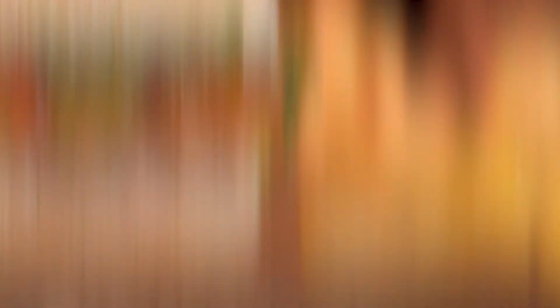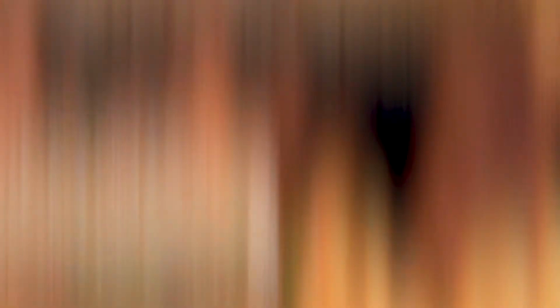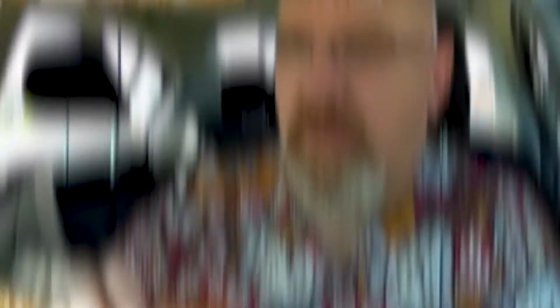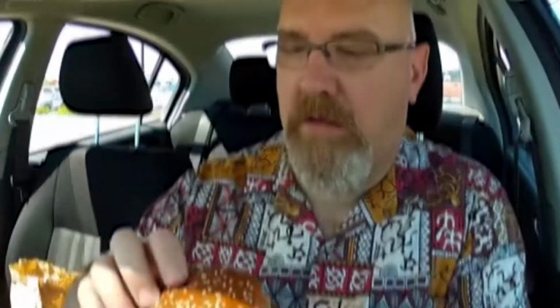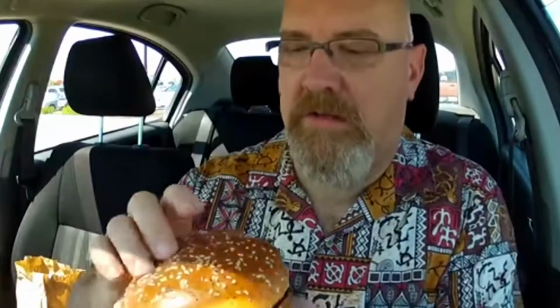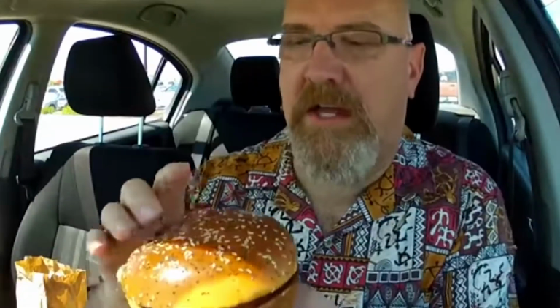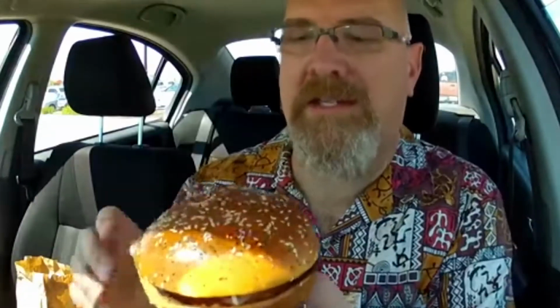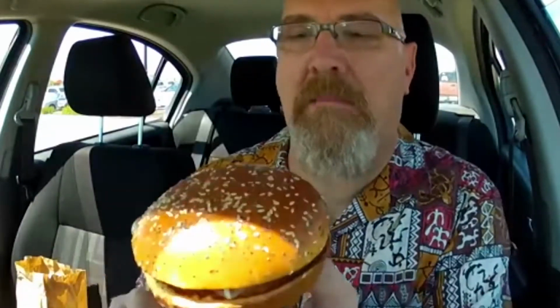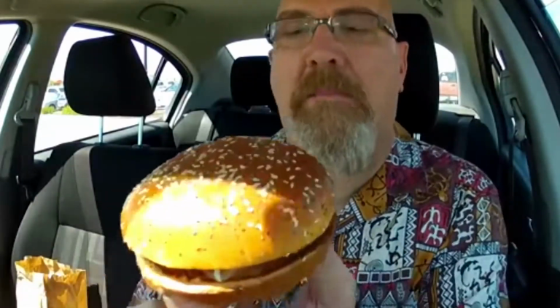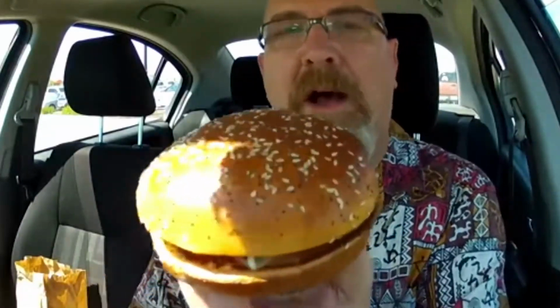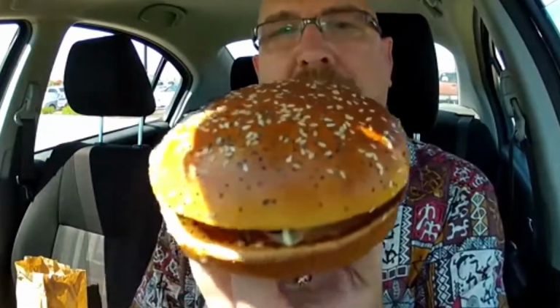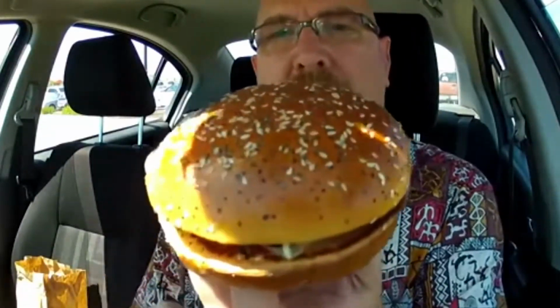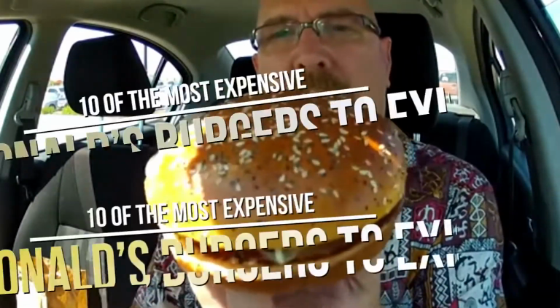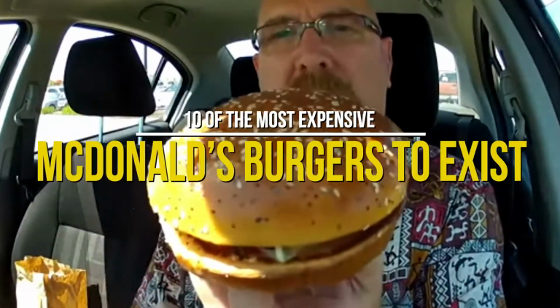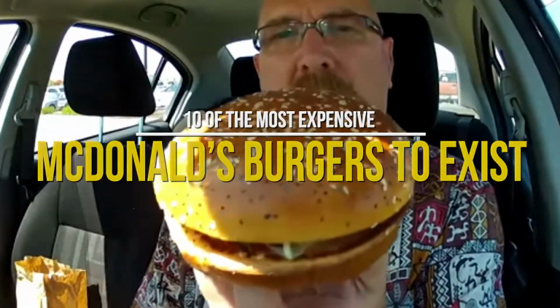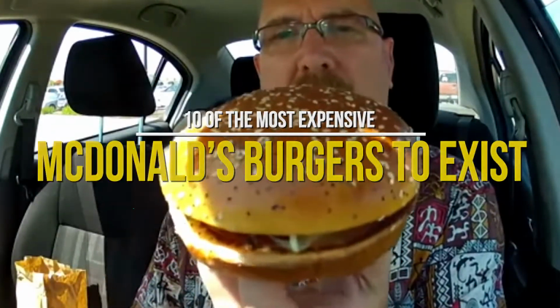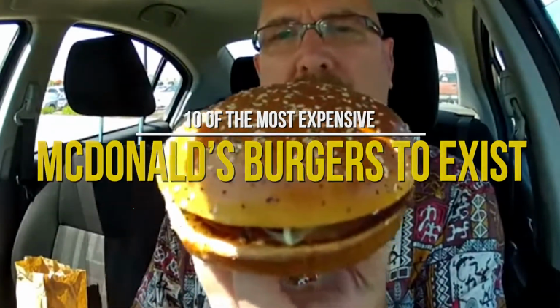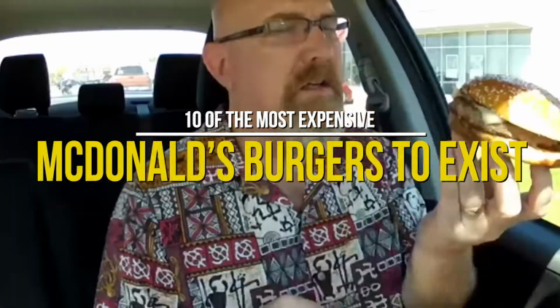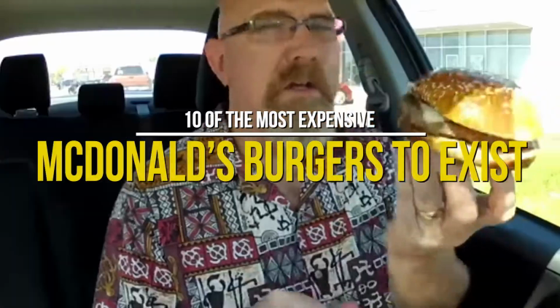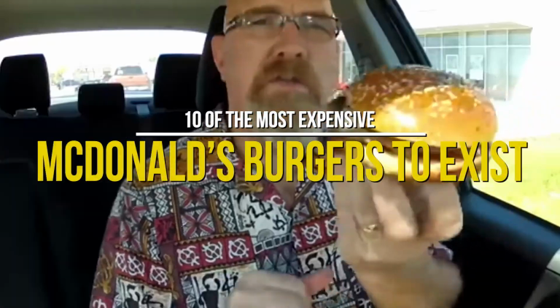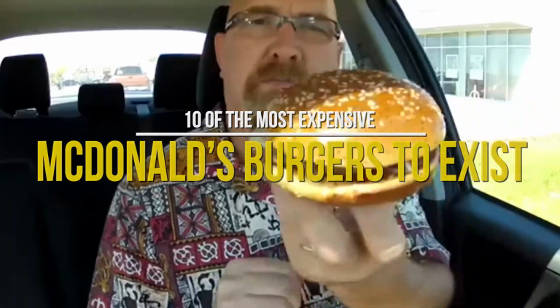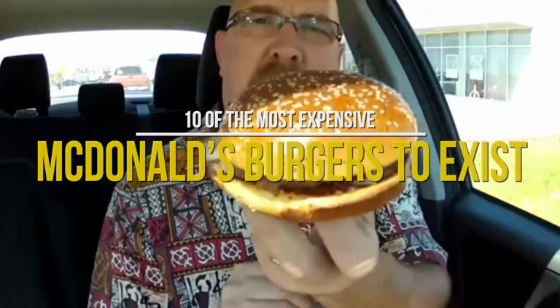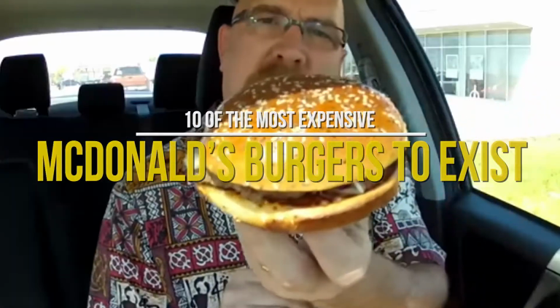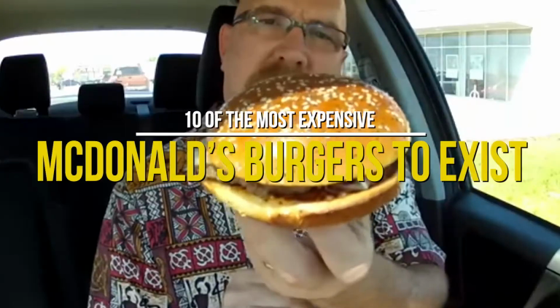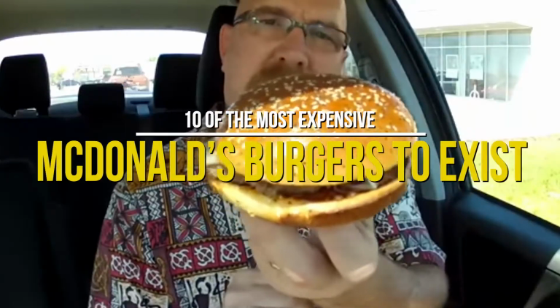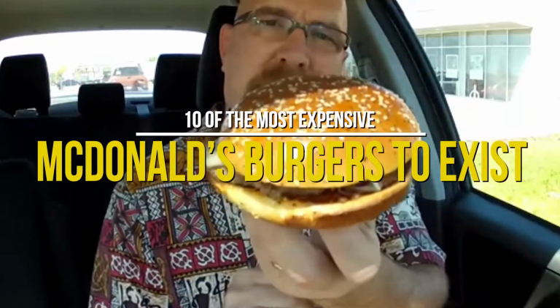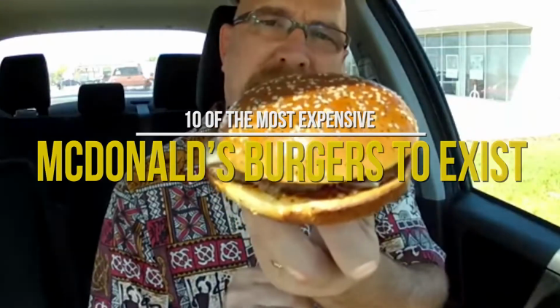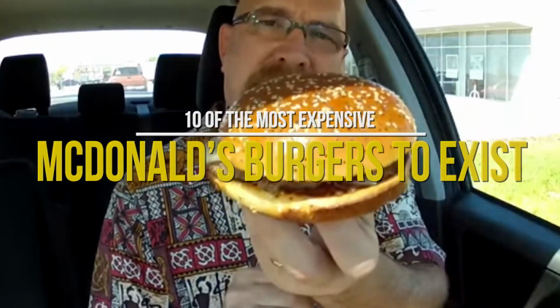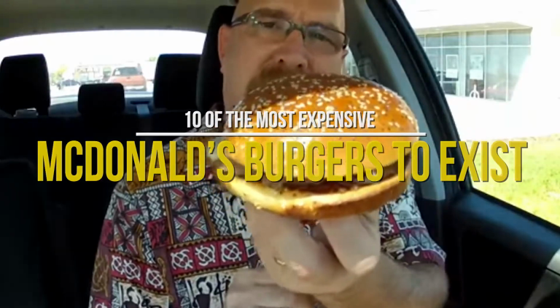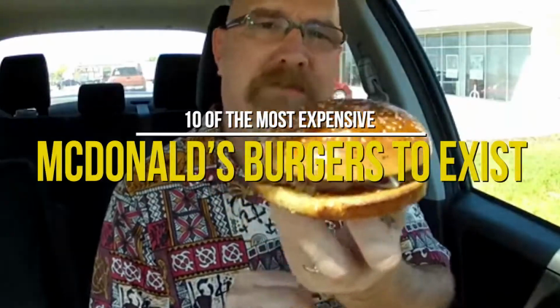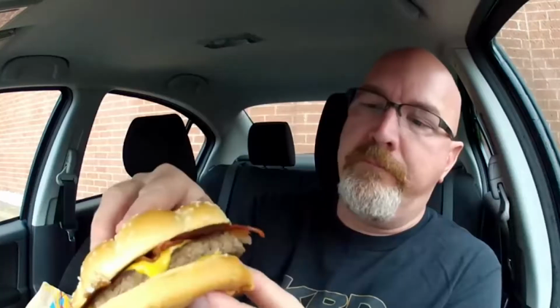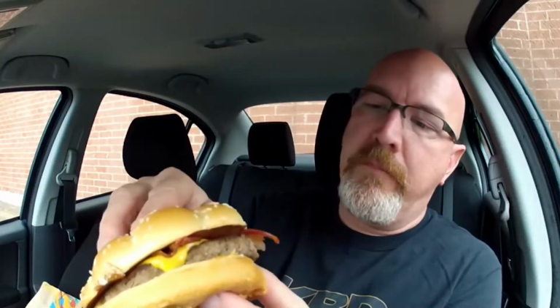Today, Deluxe Life brings you 10 of the most expensive McDonald's burgers to ever exist!